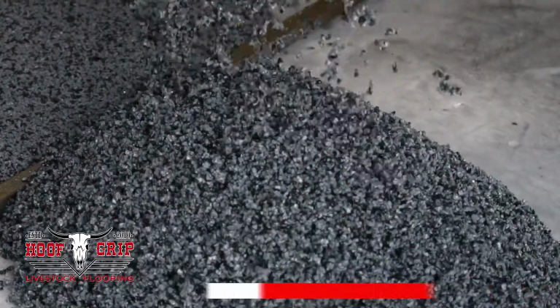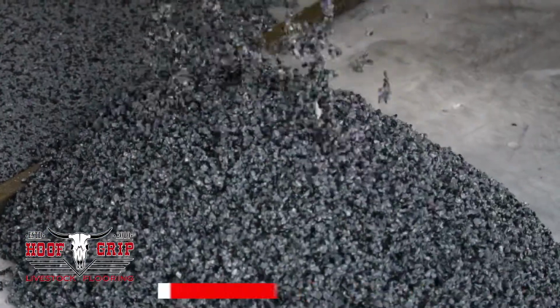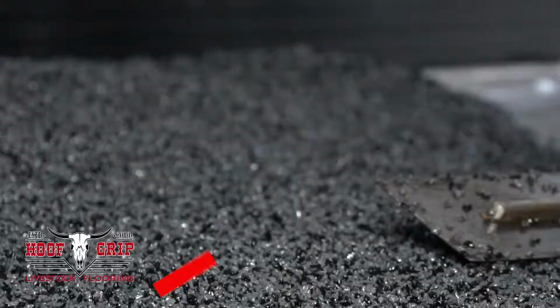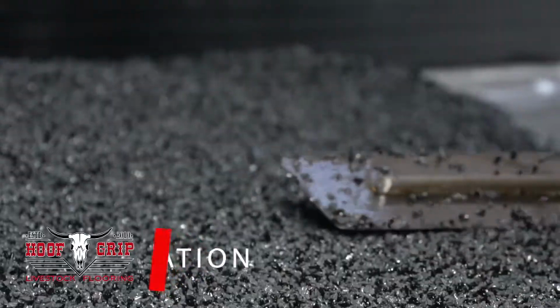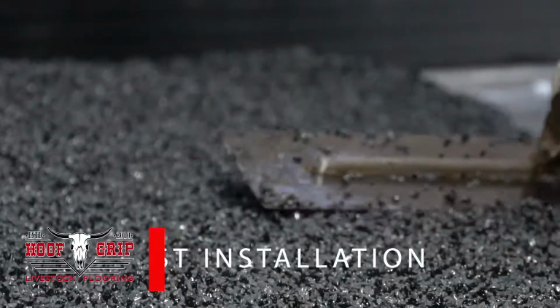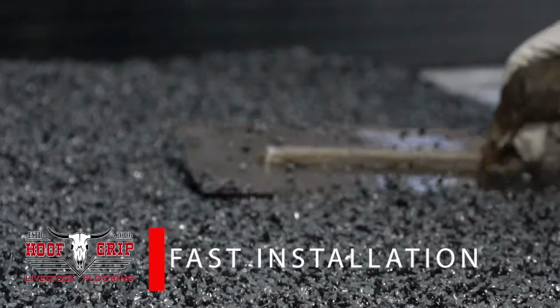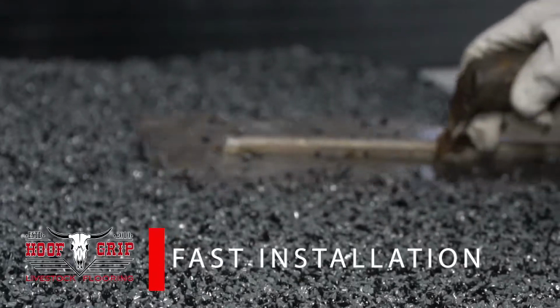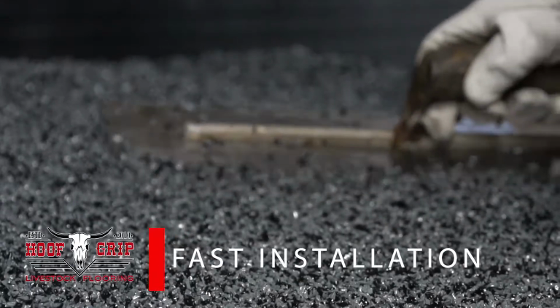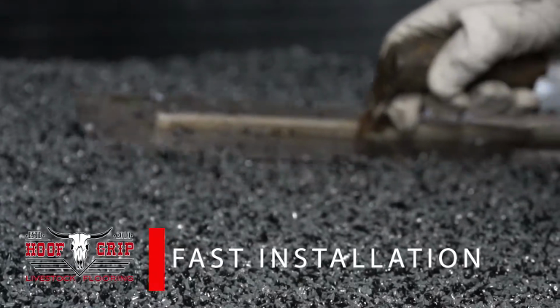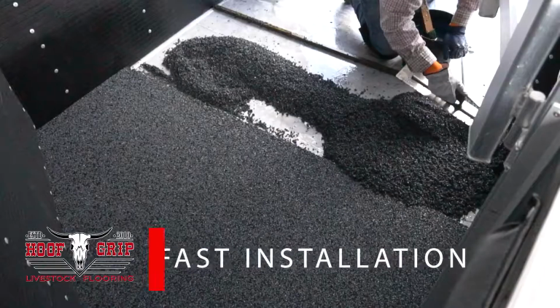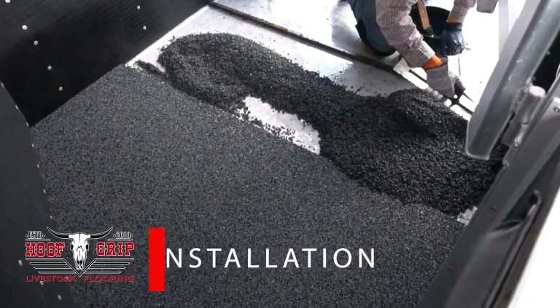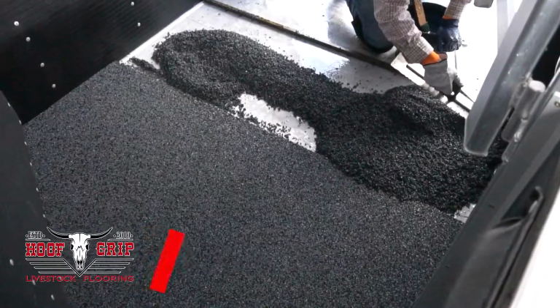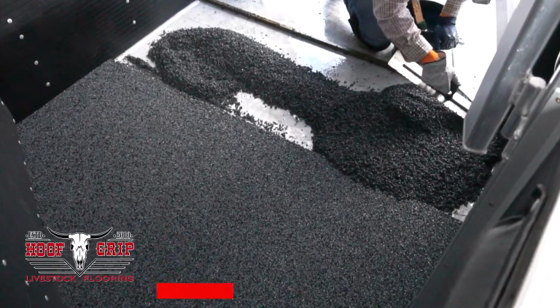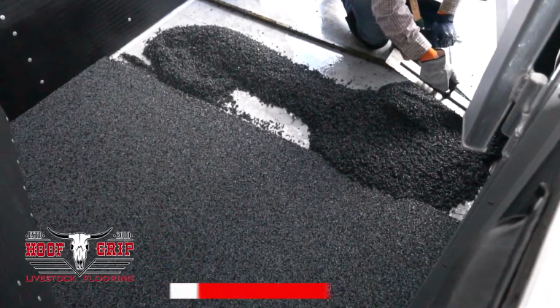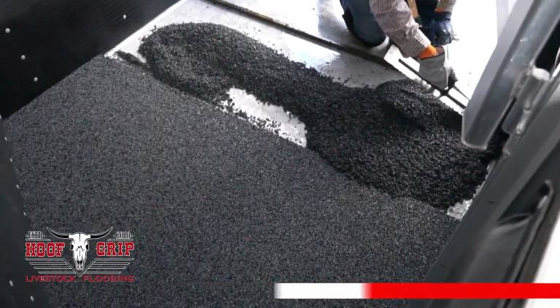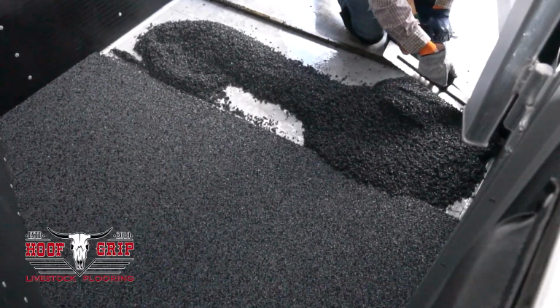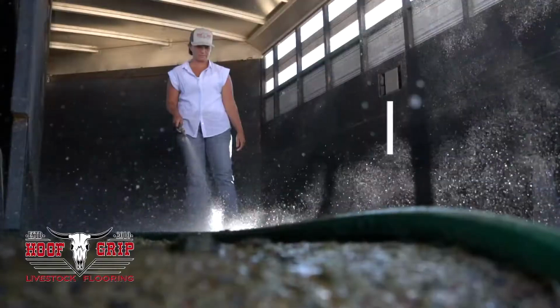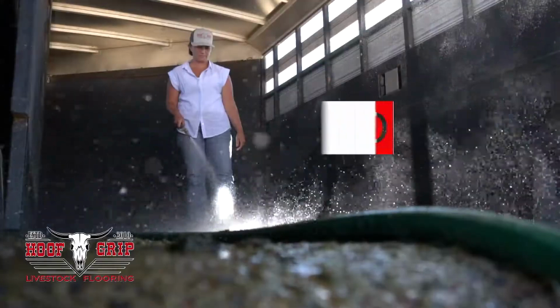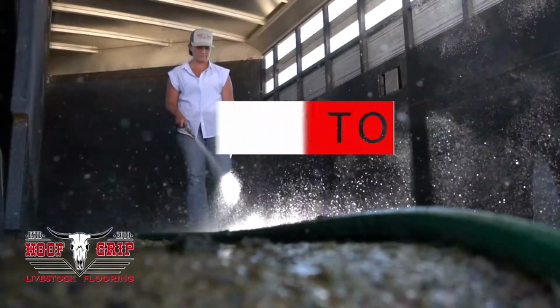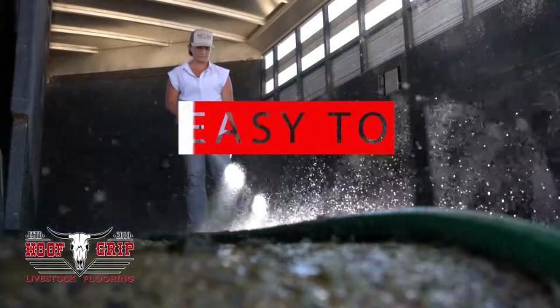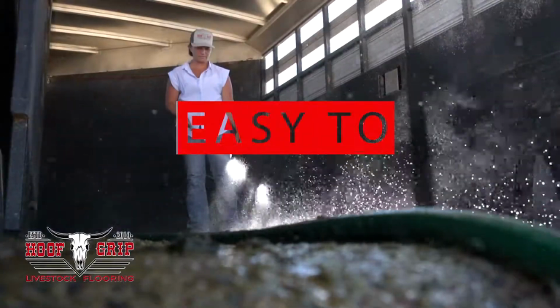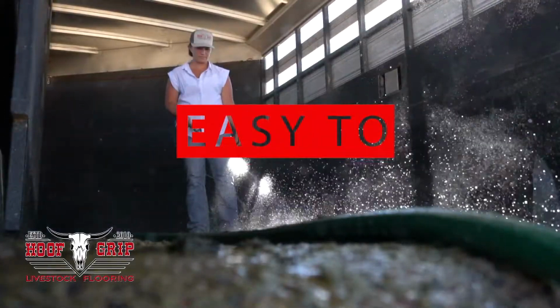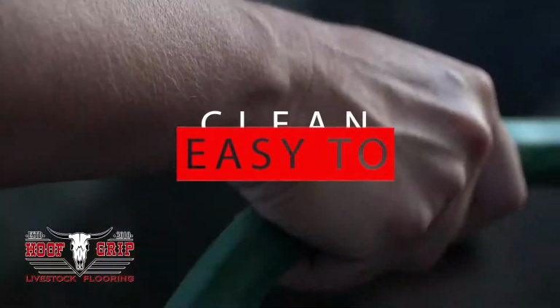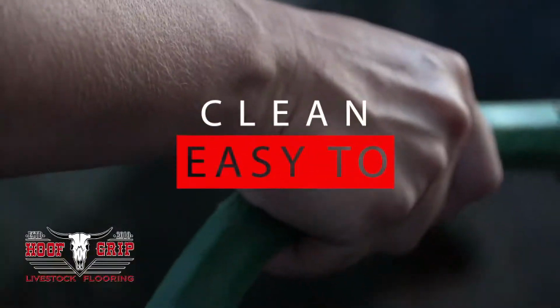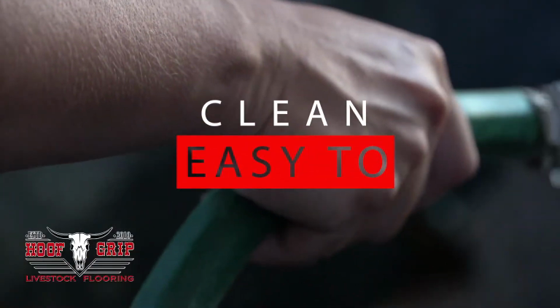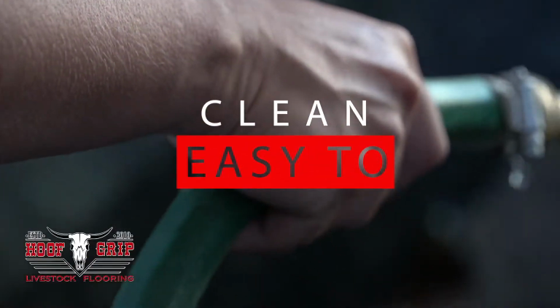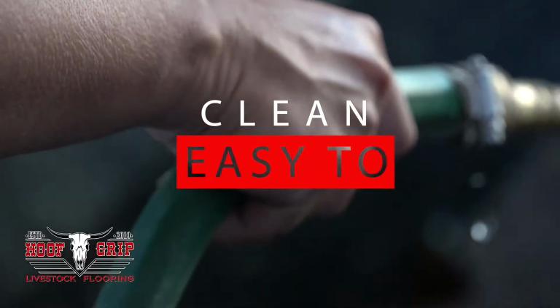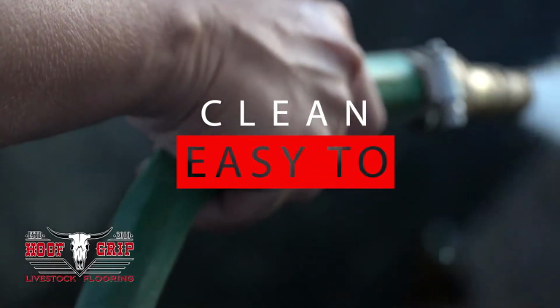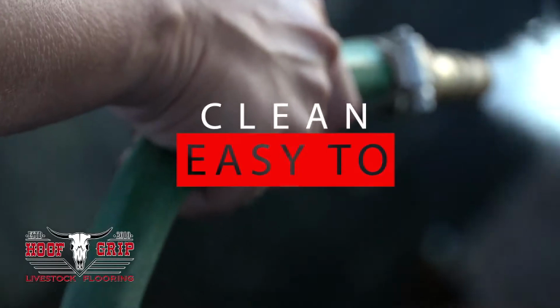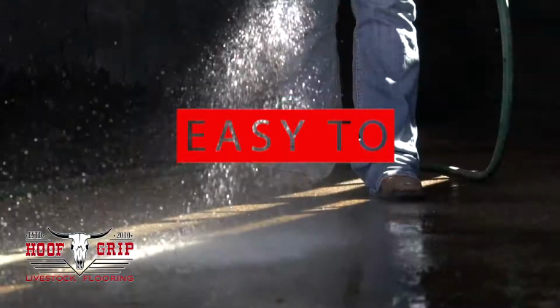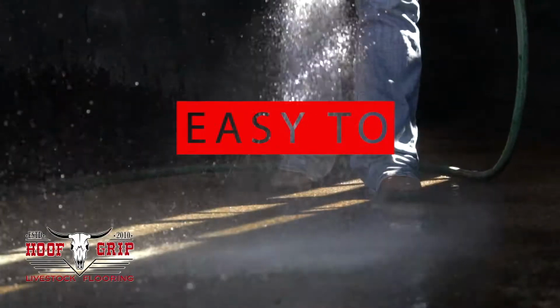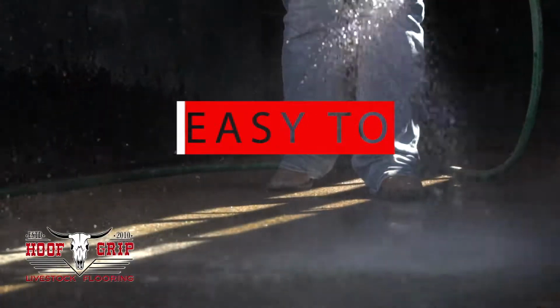Hoofgrip installs quickly and easily over existing surfaces, is easy to clean and withstands extreme heat or cold.